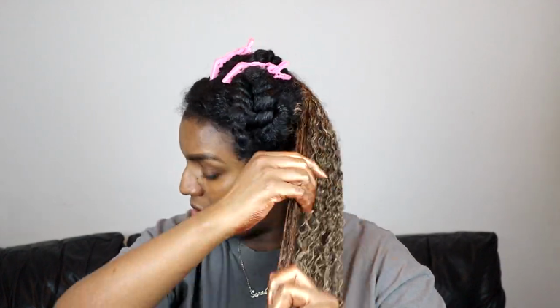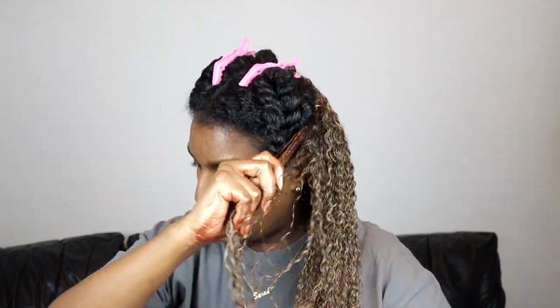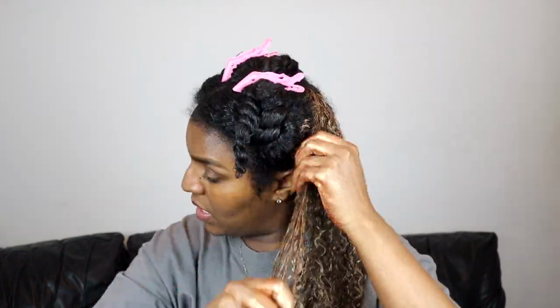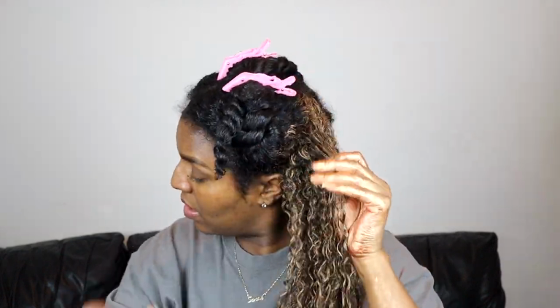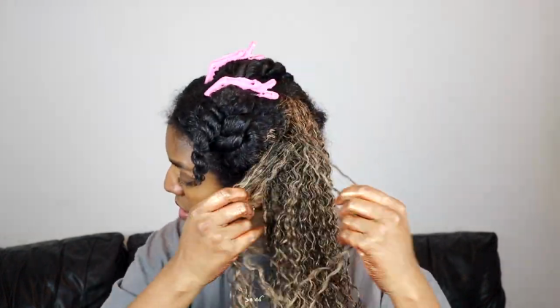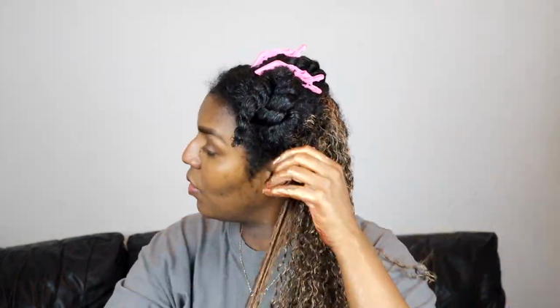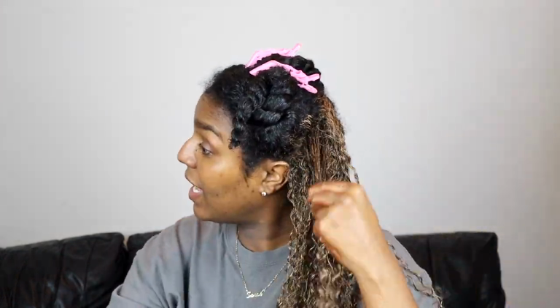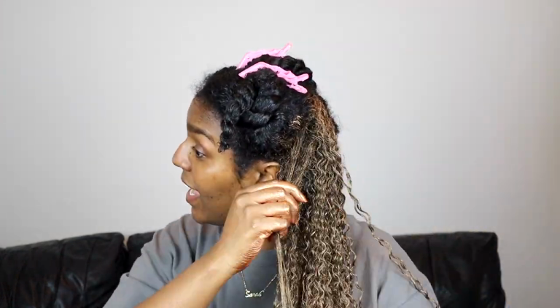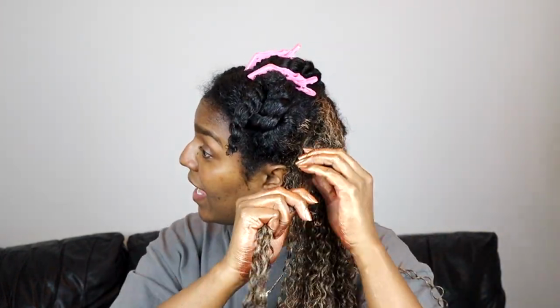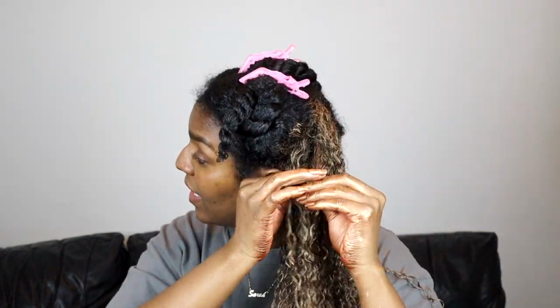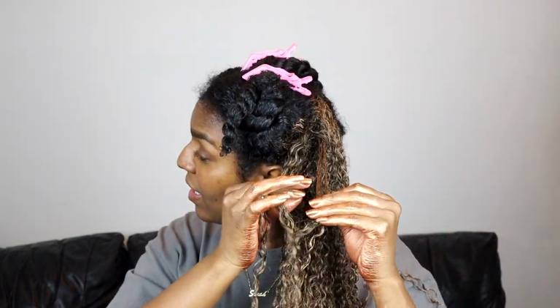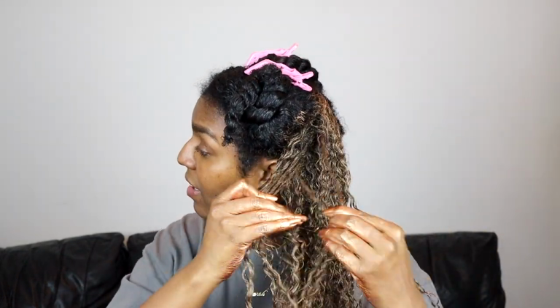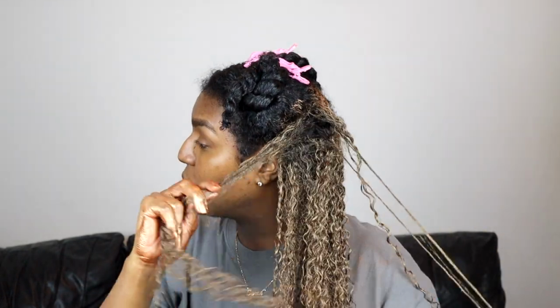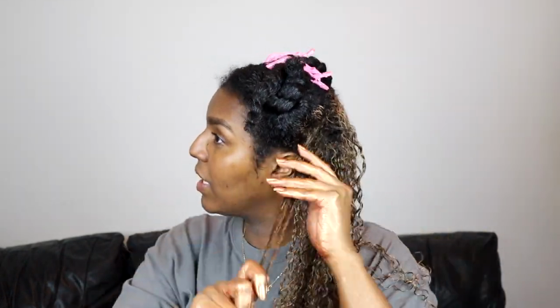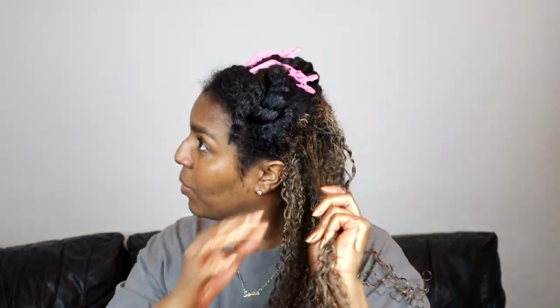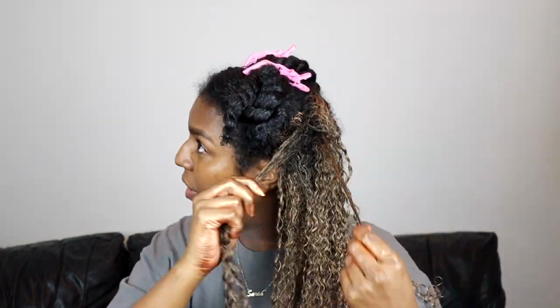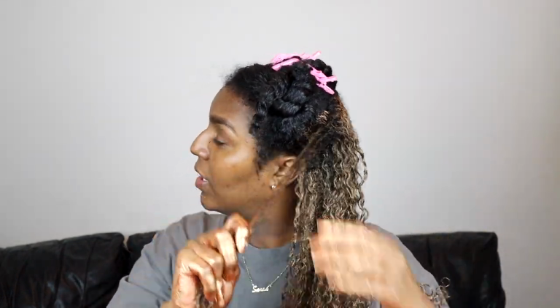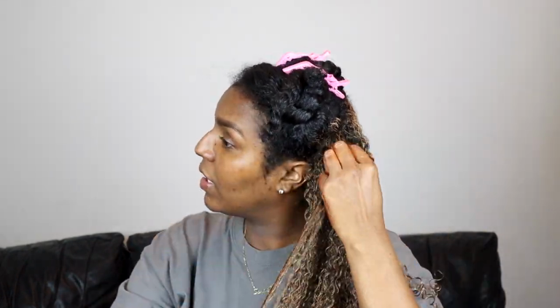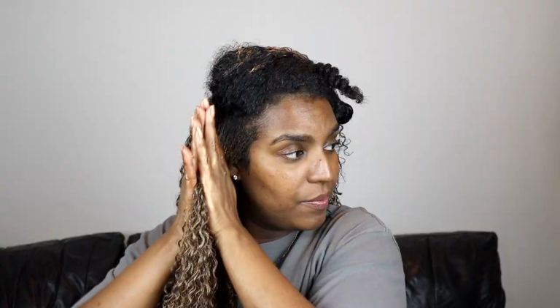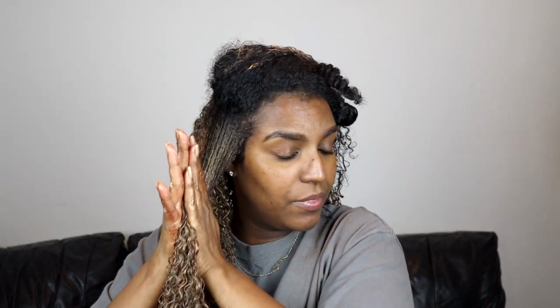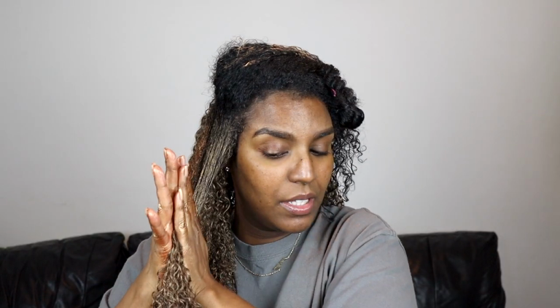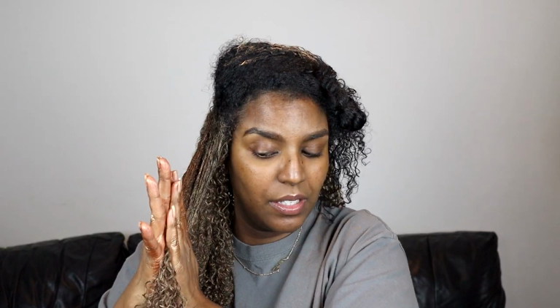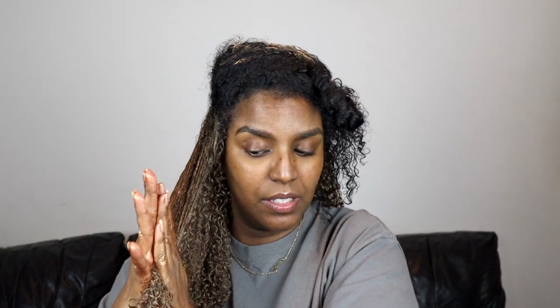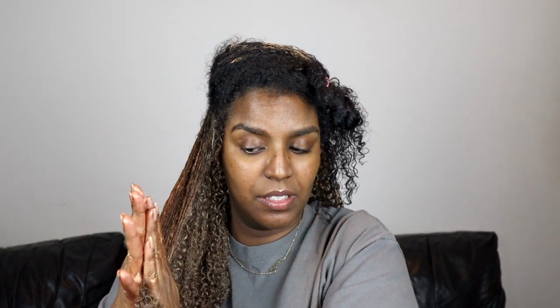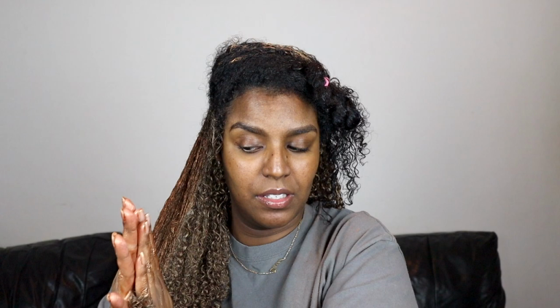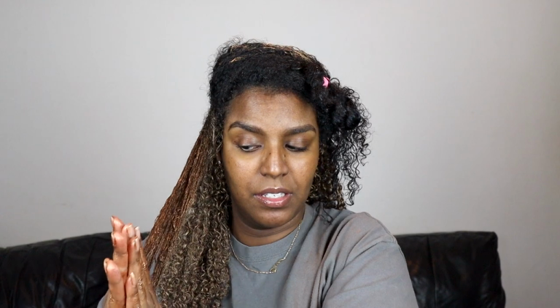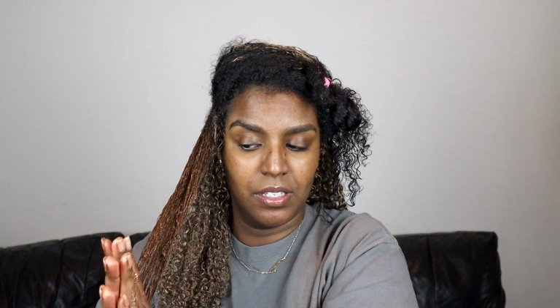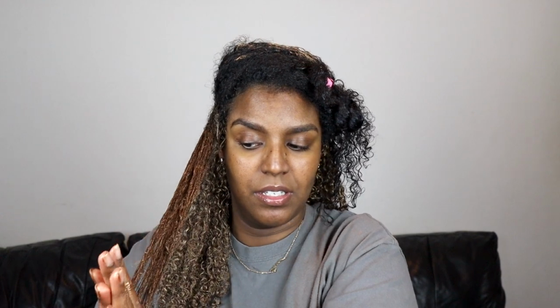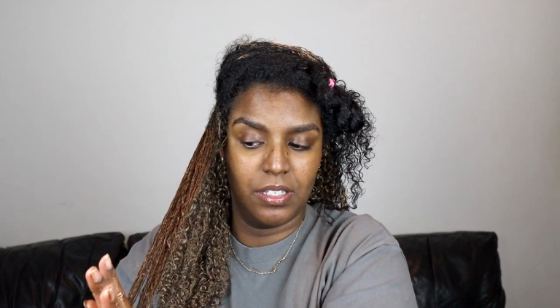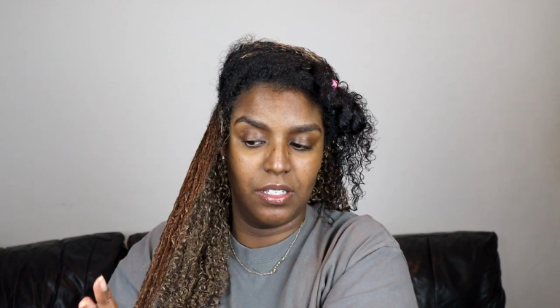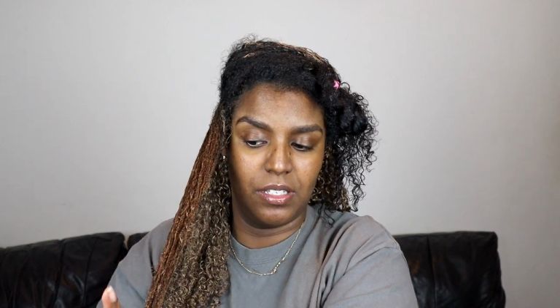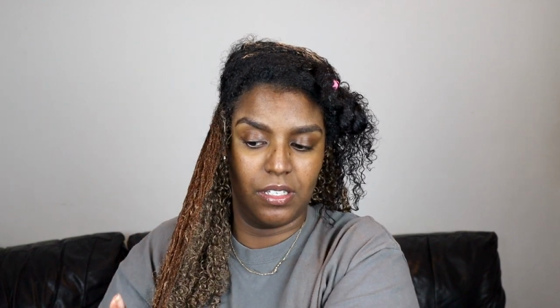It just made my hair feel a little bit more weighed down.